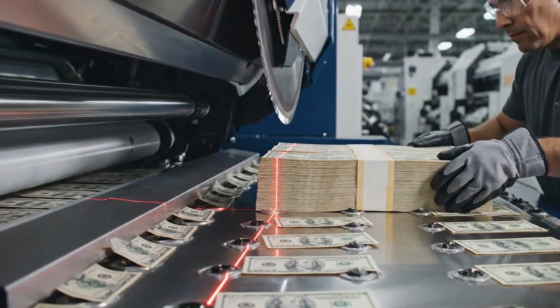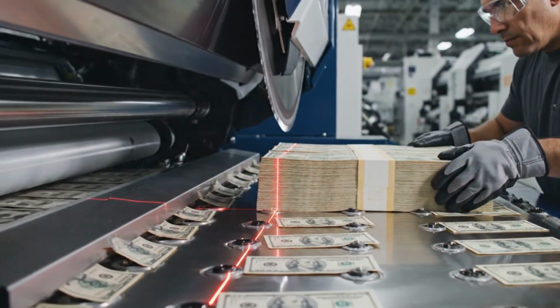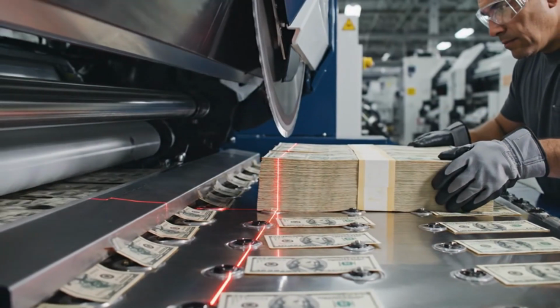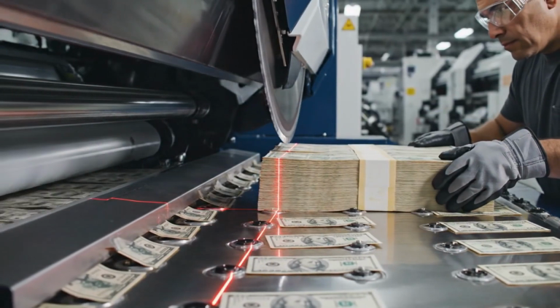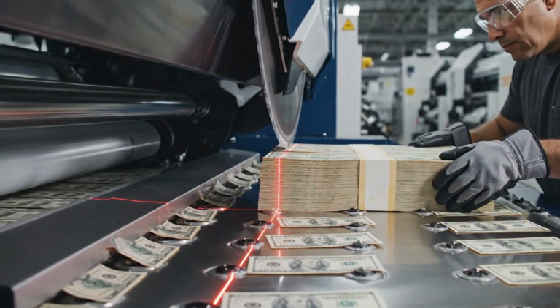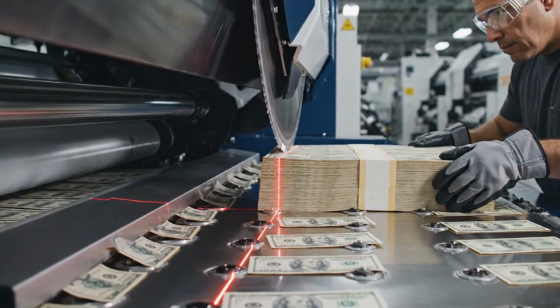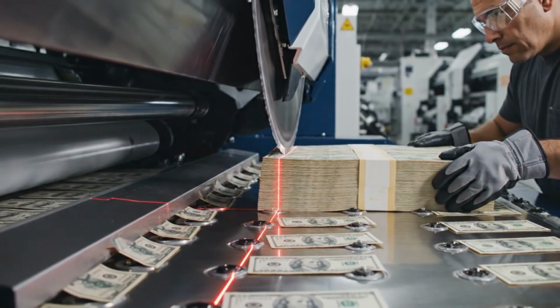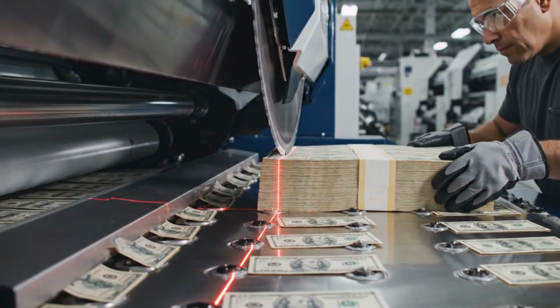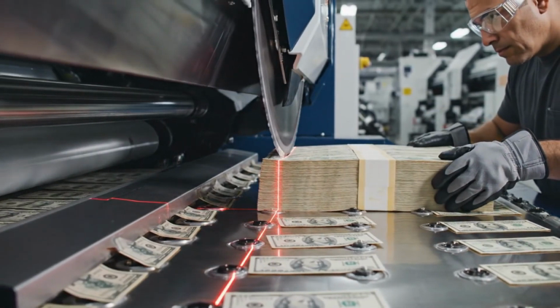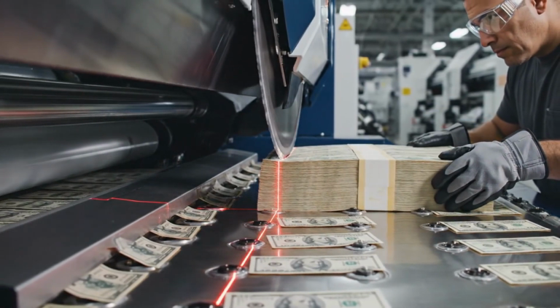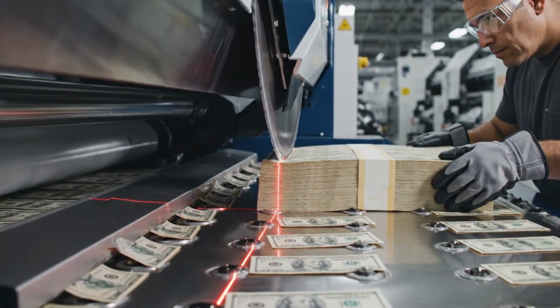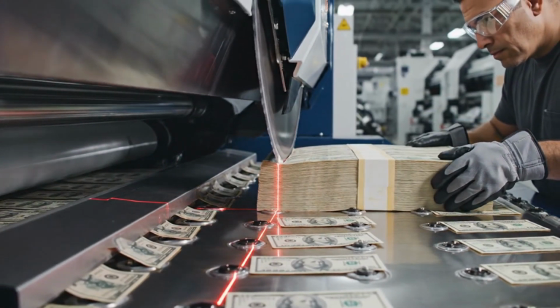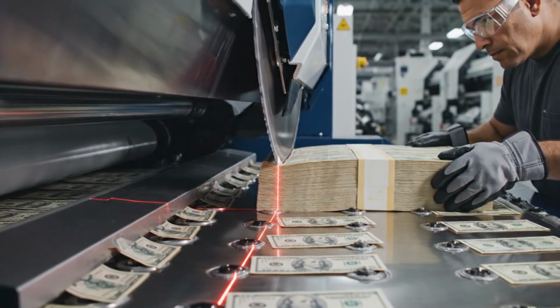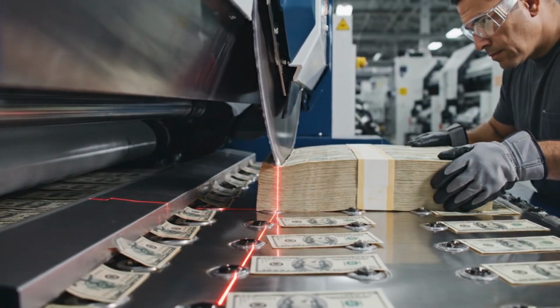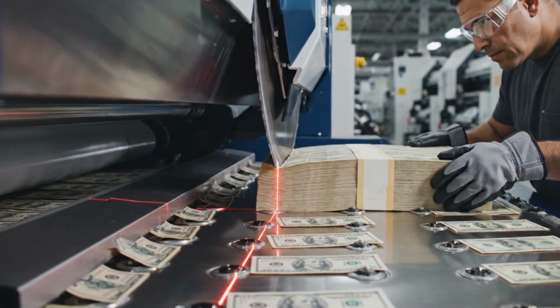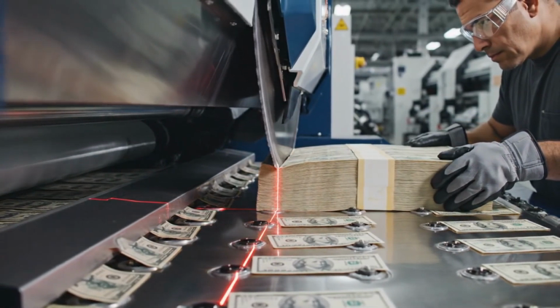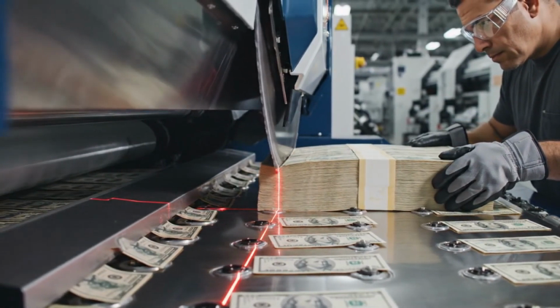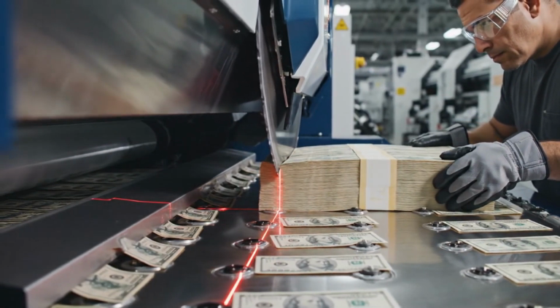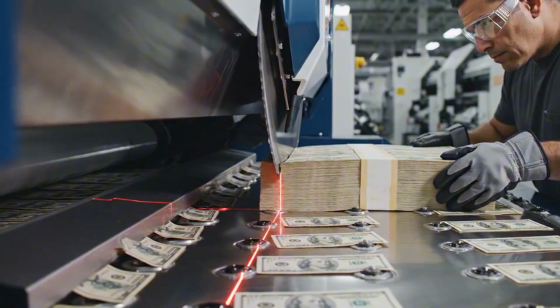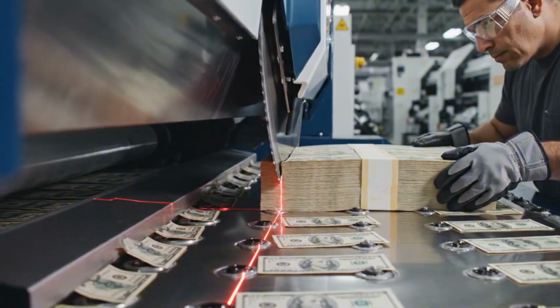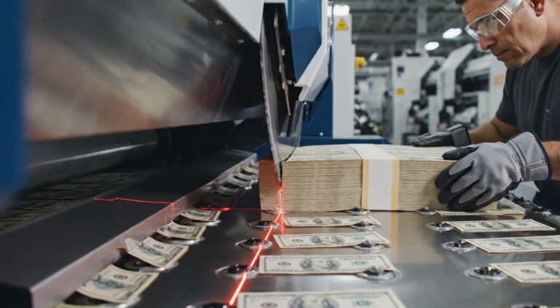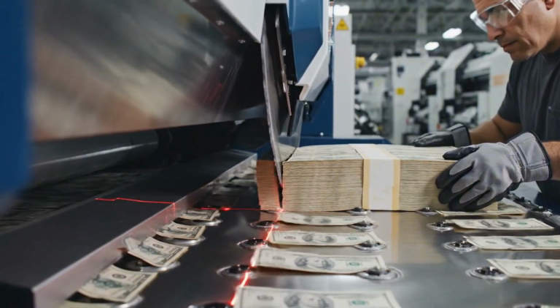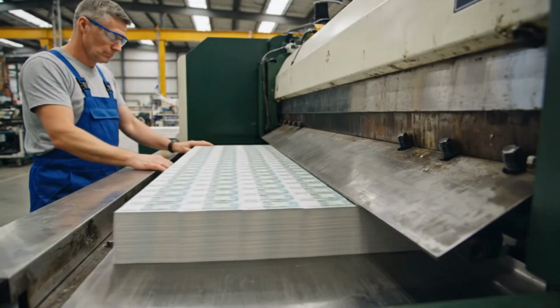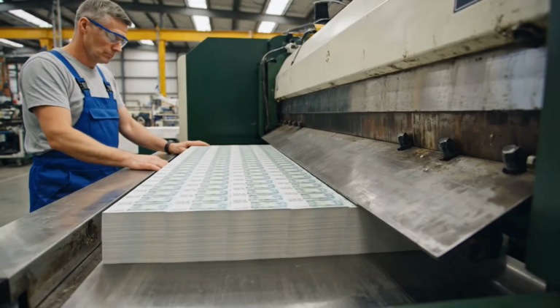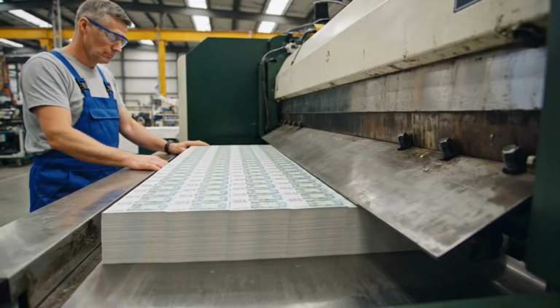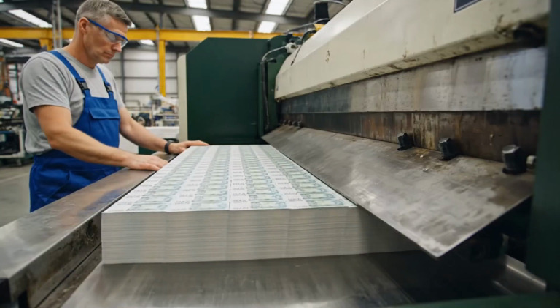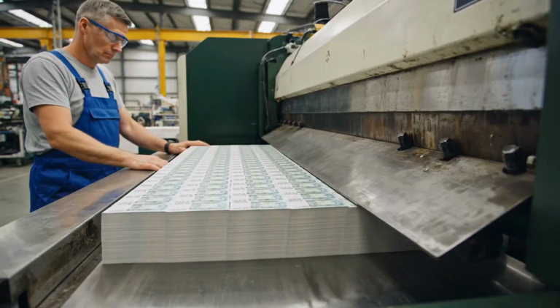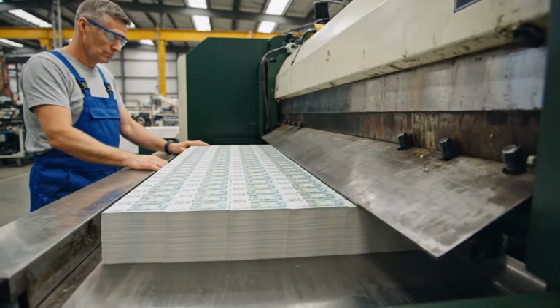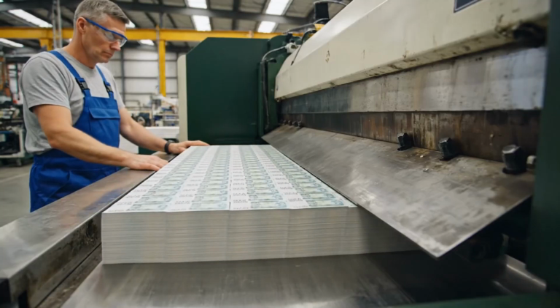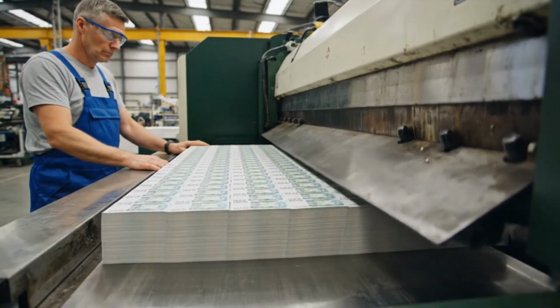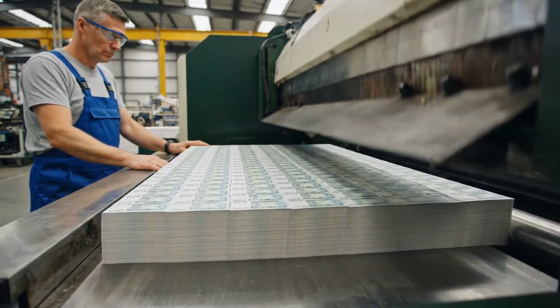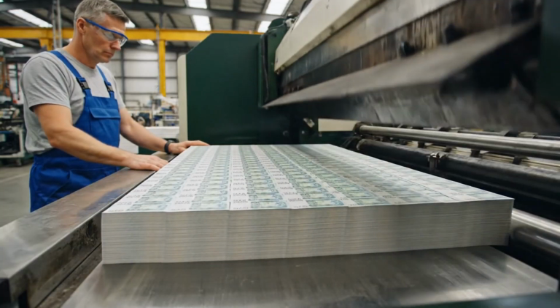The long strips are fed into a second cutter, where a rhythmic blade chops them into individual spendable bills.